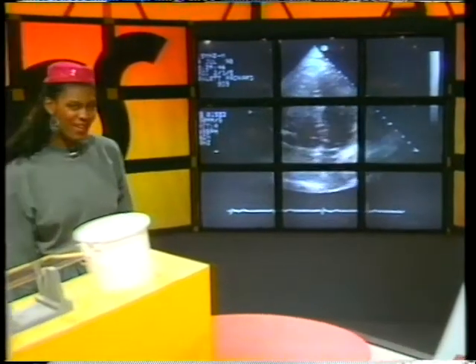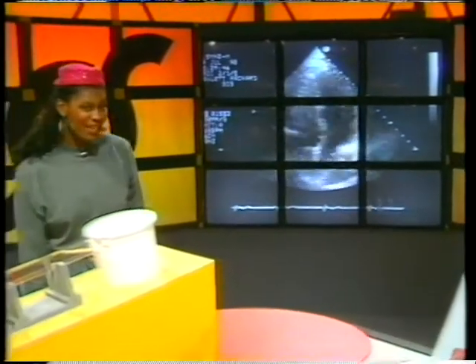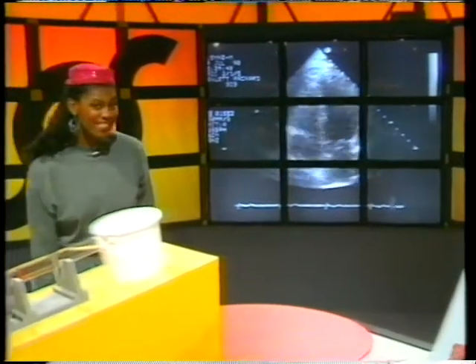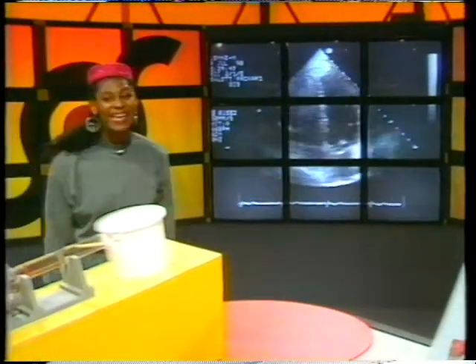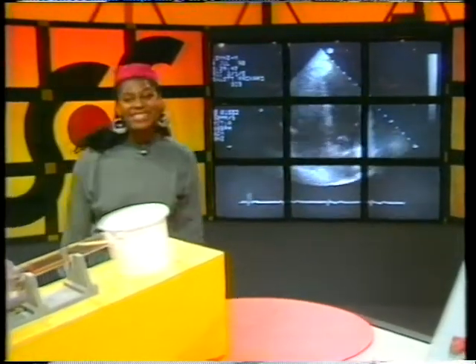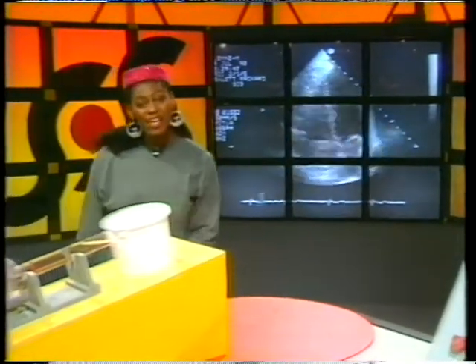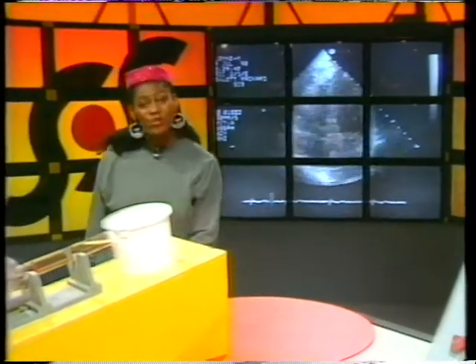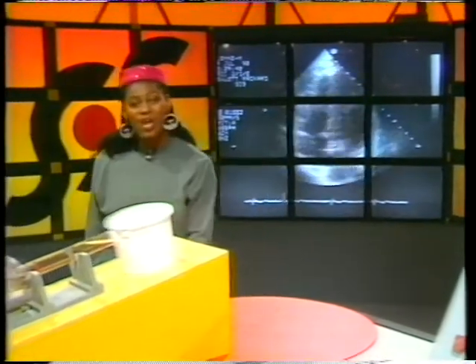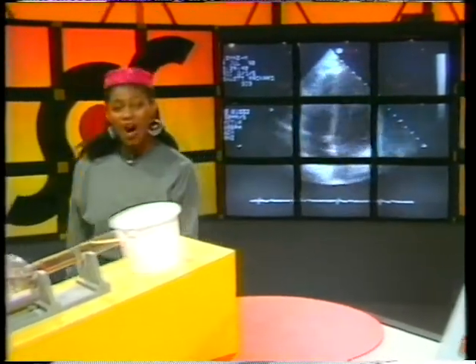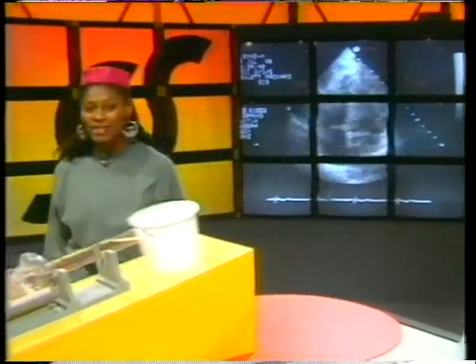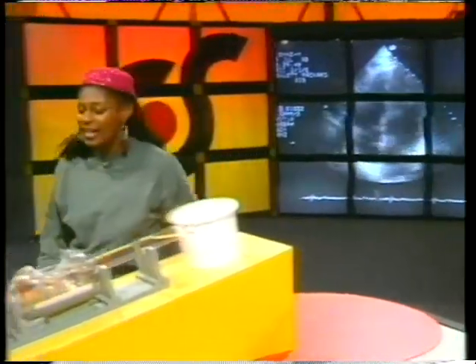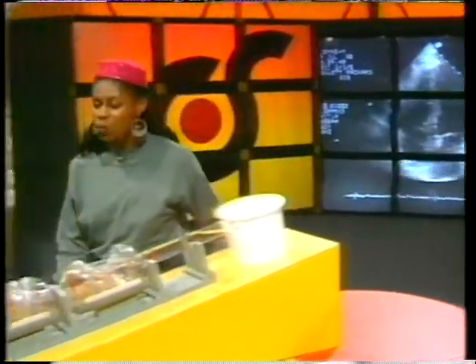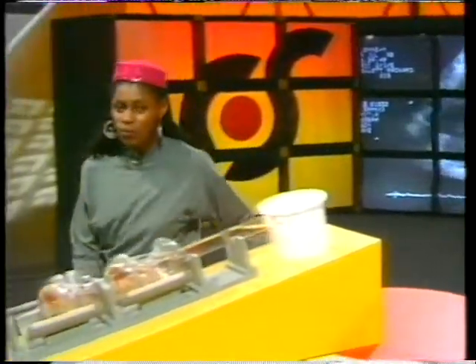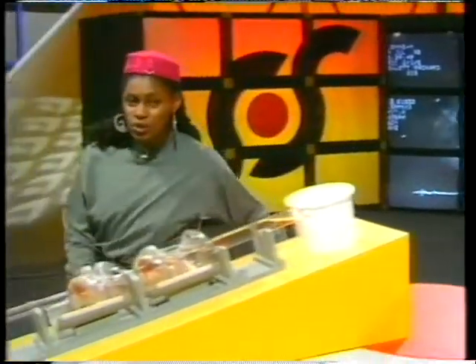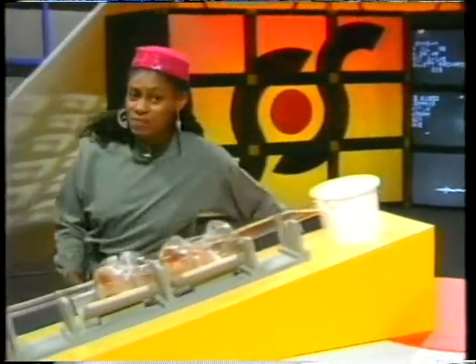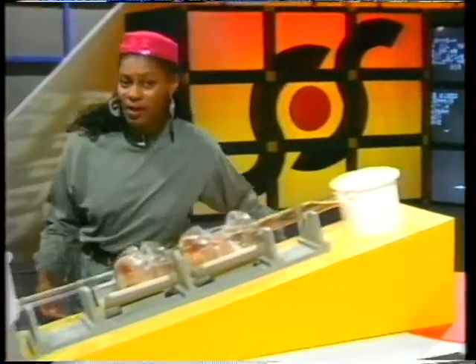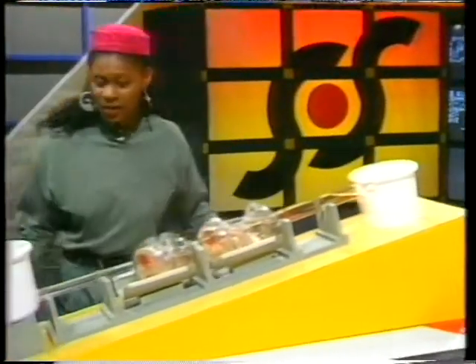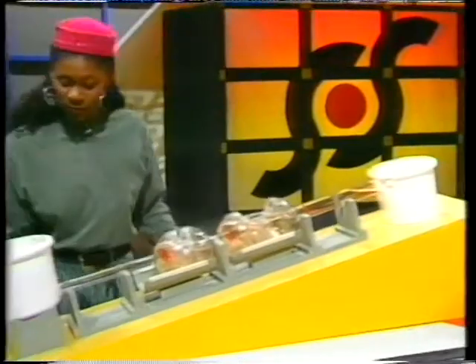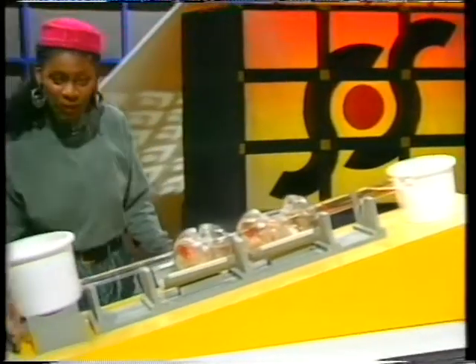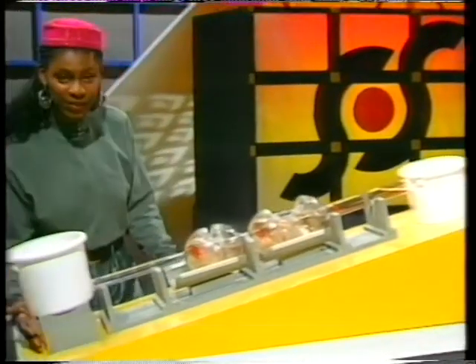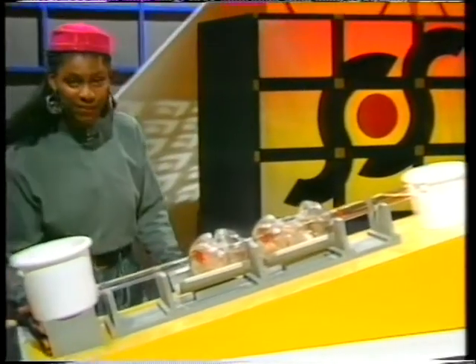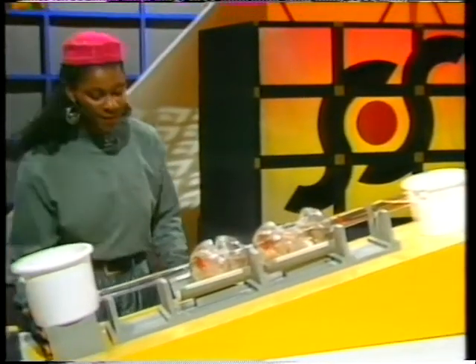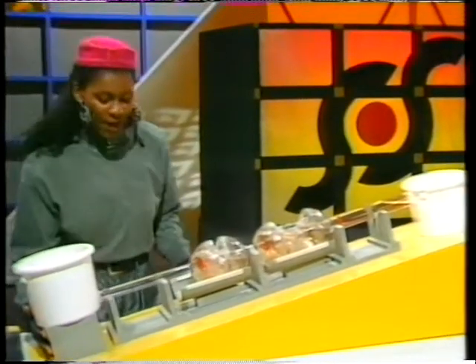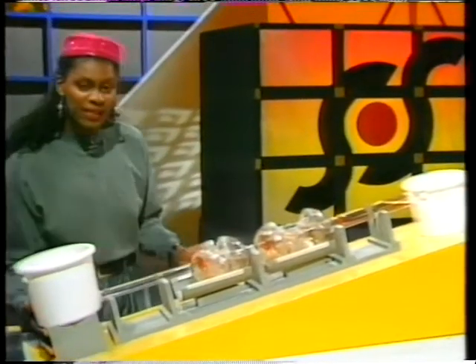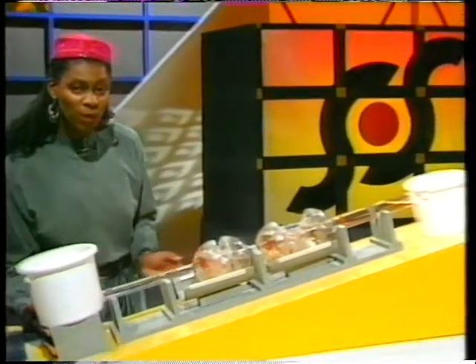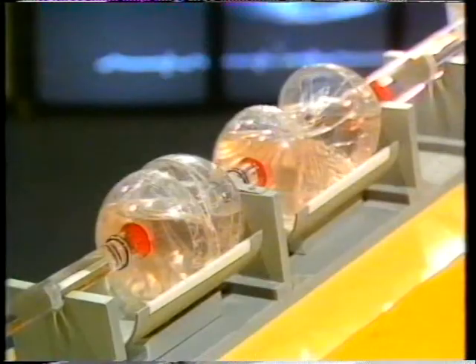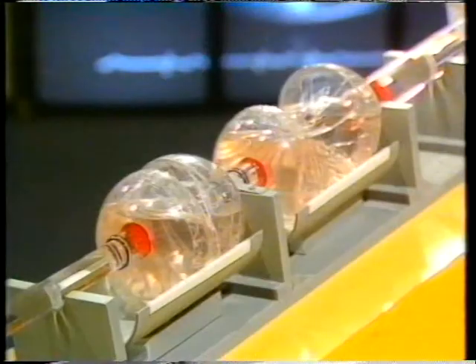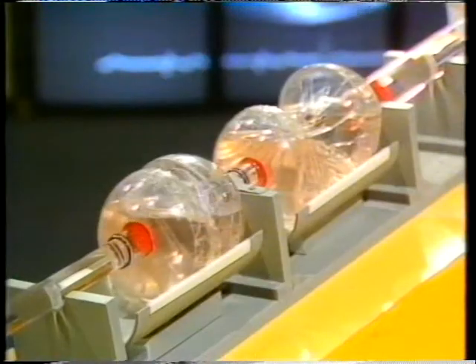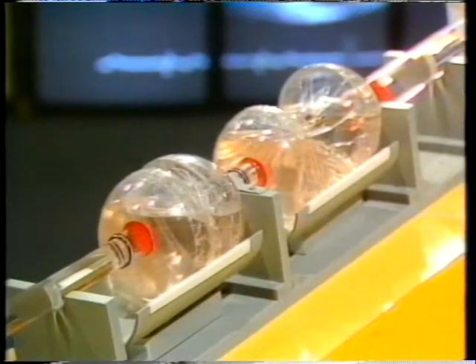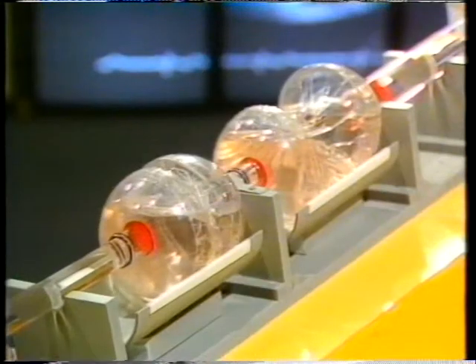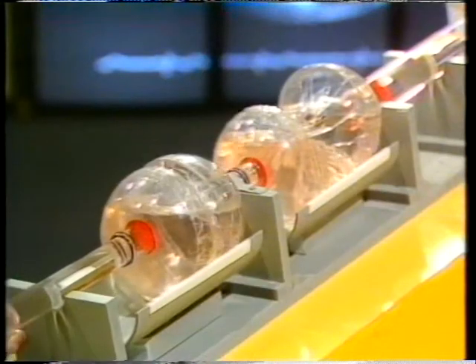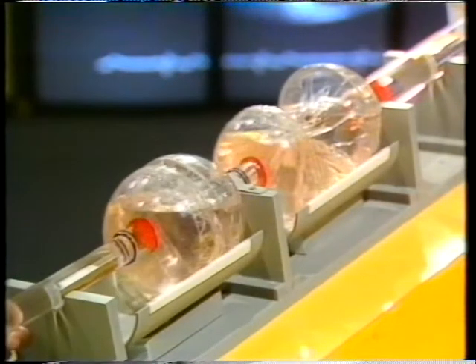Recognise it? It's Adrian's heart, and it's what pushes his blood around the body. This model shows how the heart works.